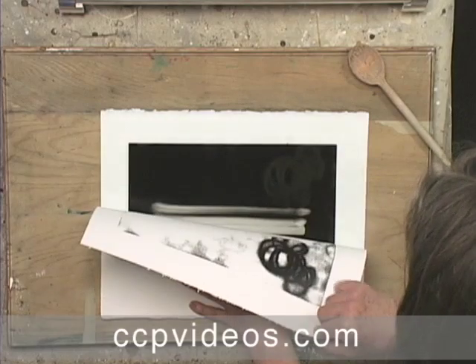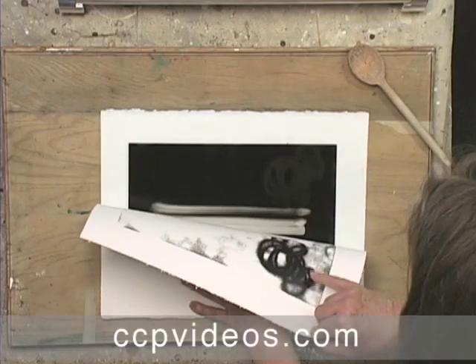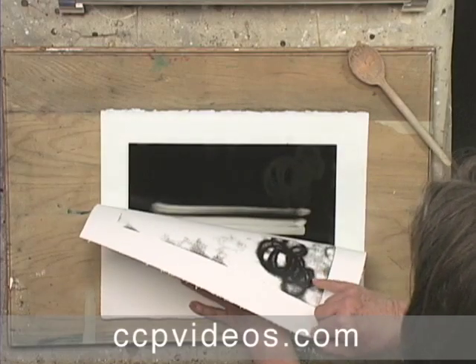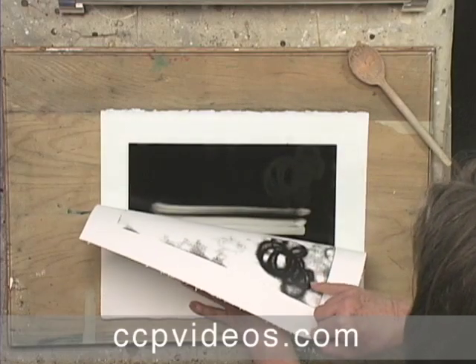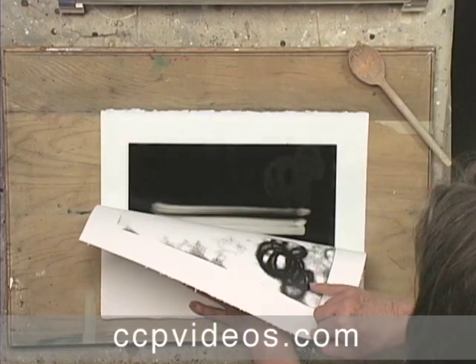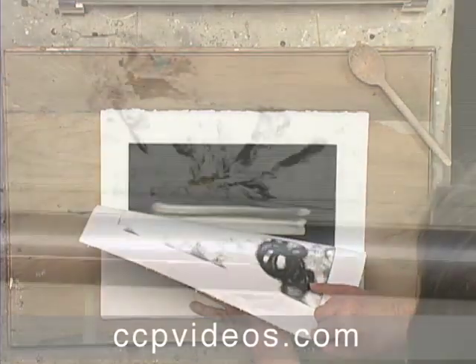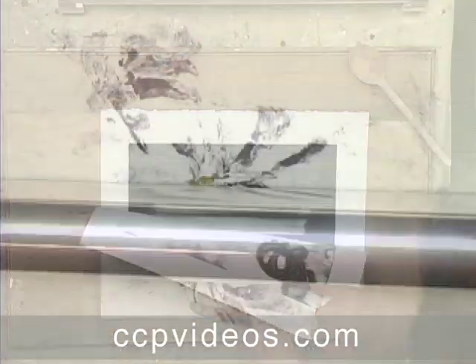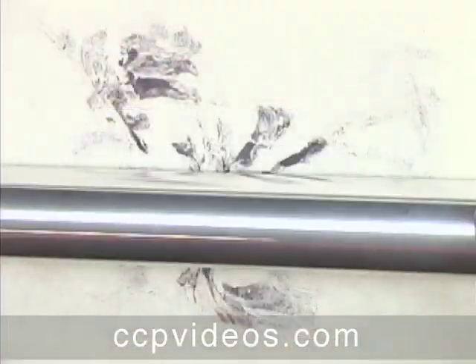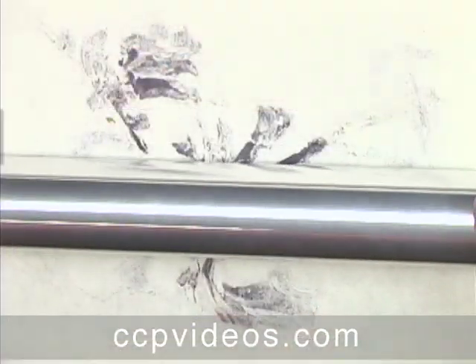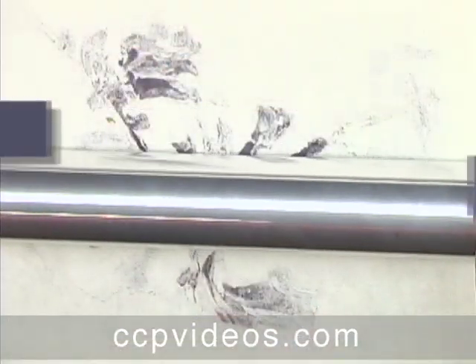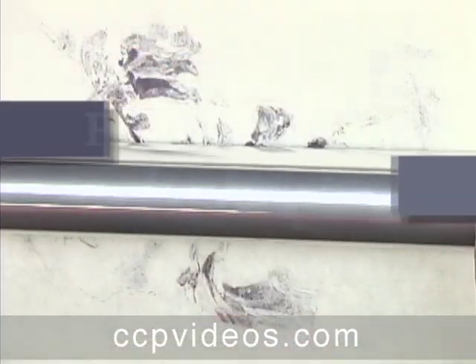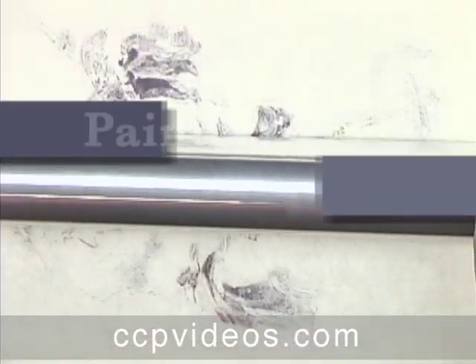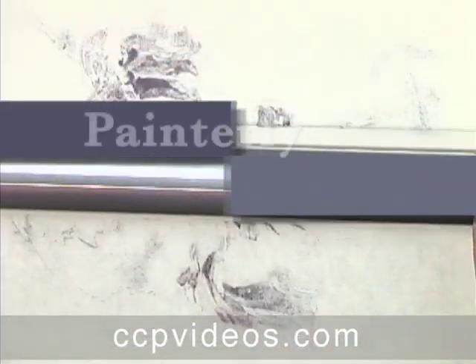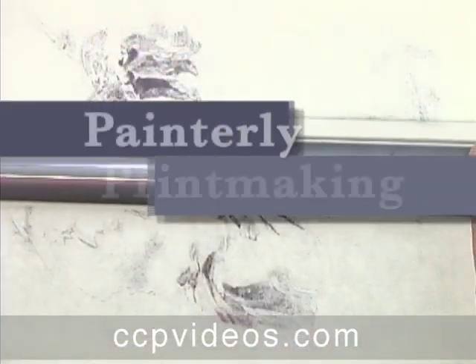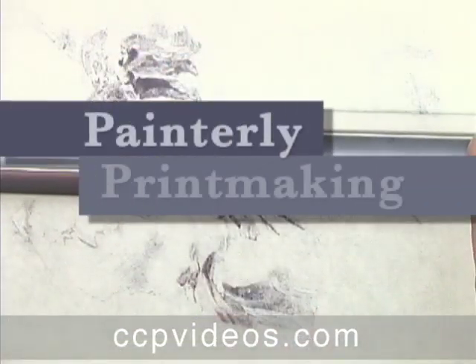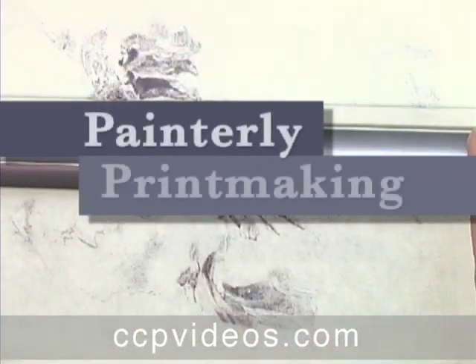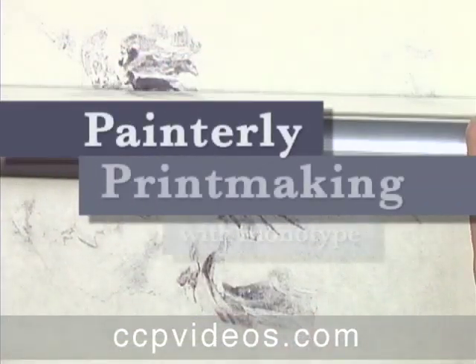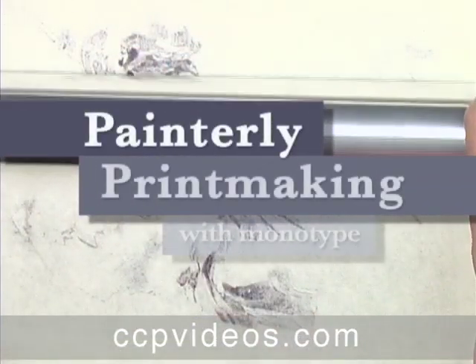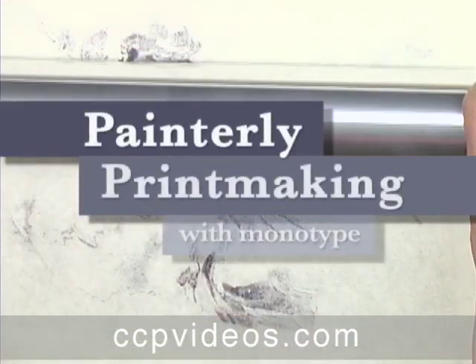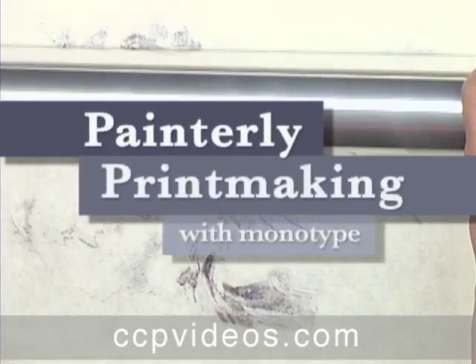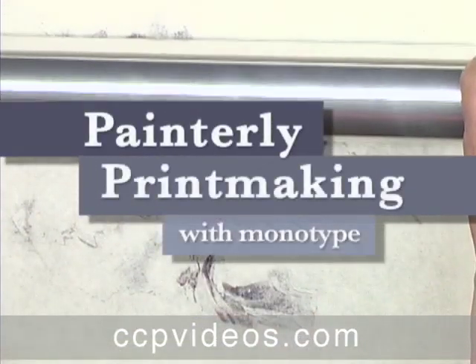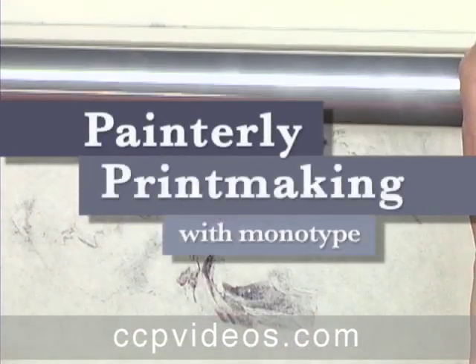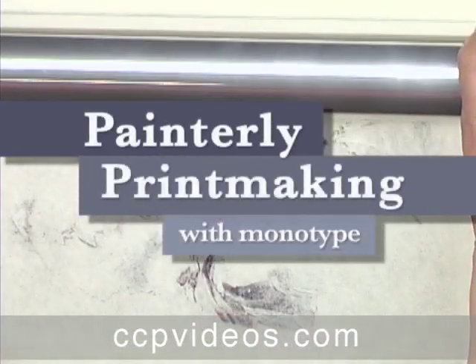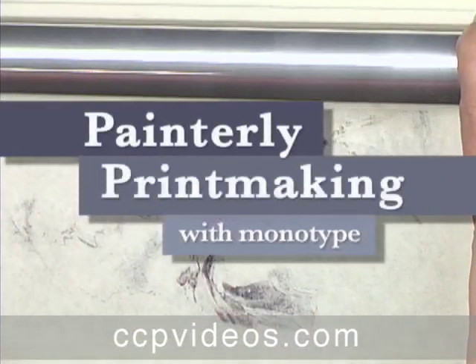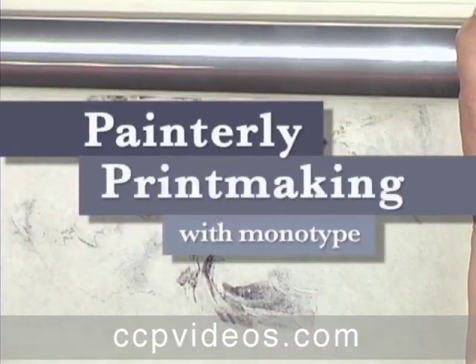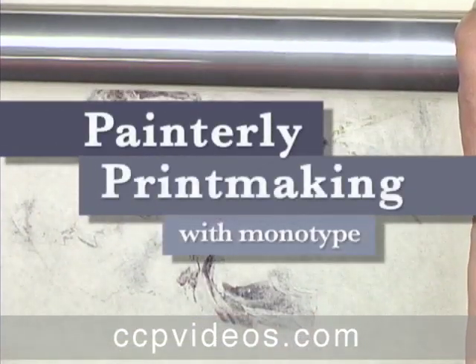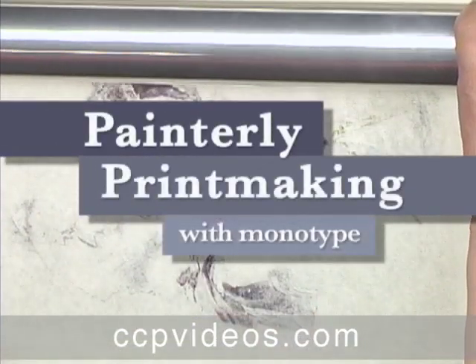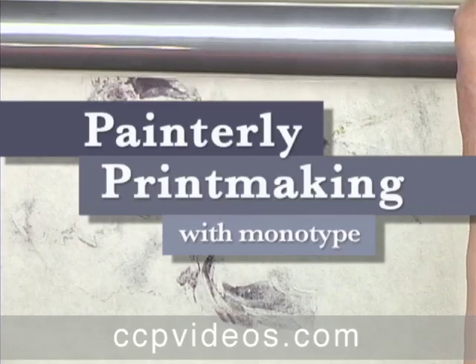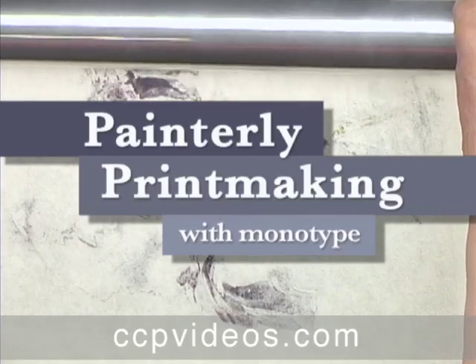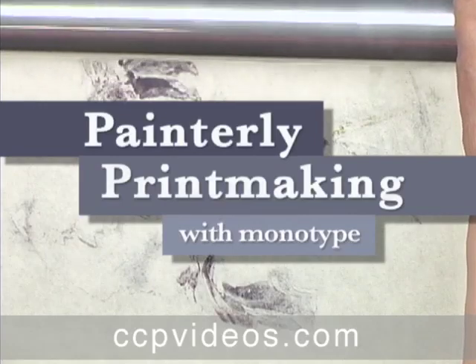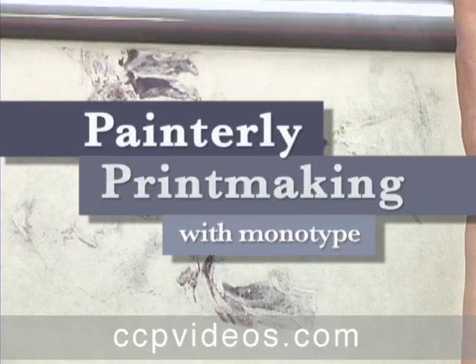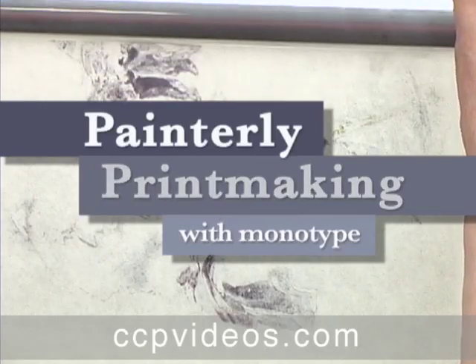To start hand printing at home, join Julia and Gail Ayres in painterly printmaking with Monotype.